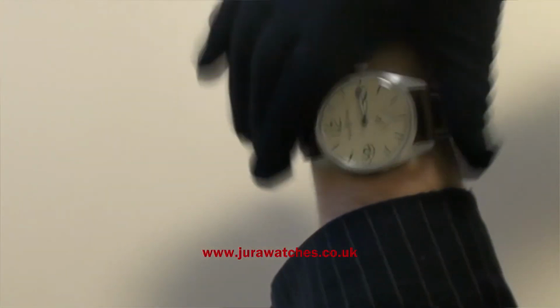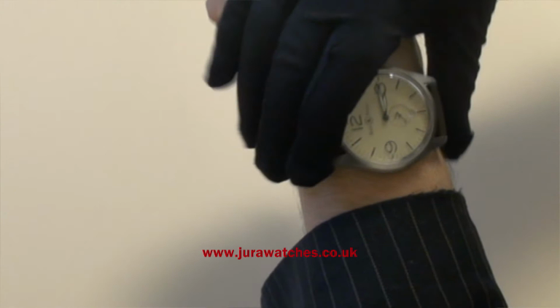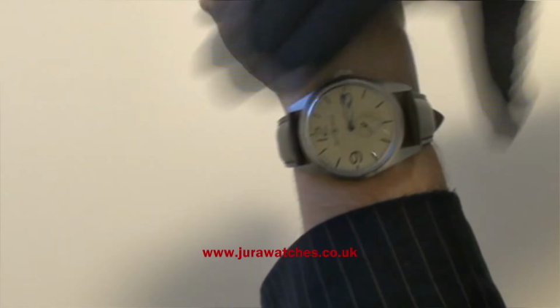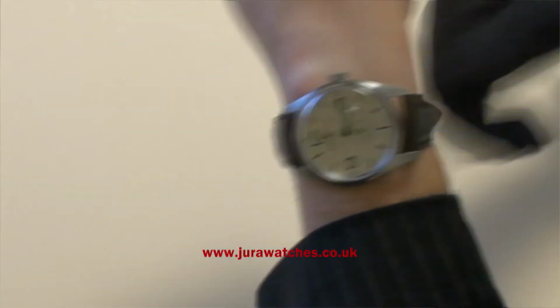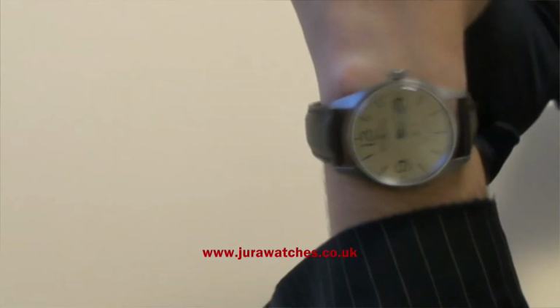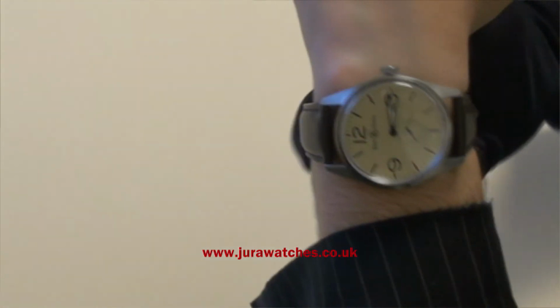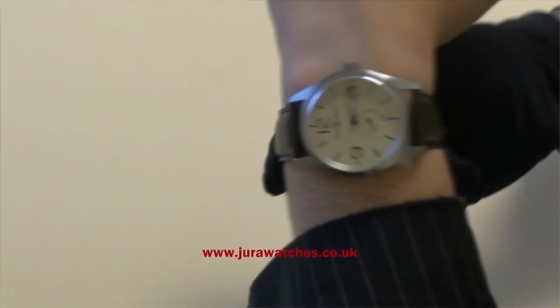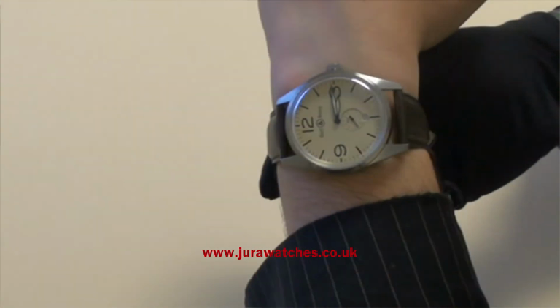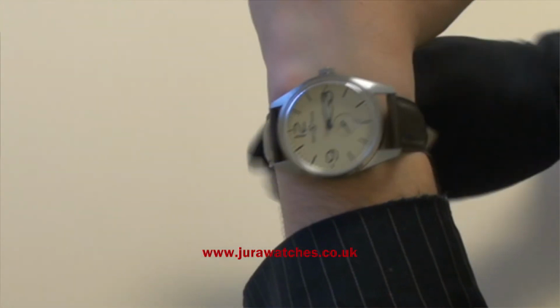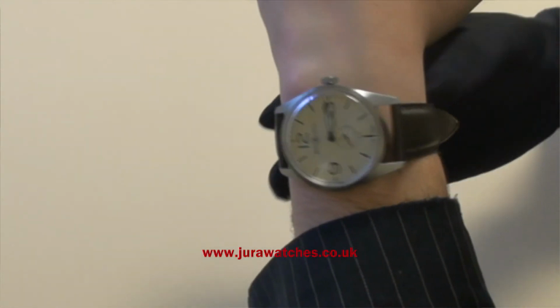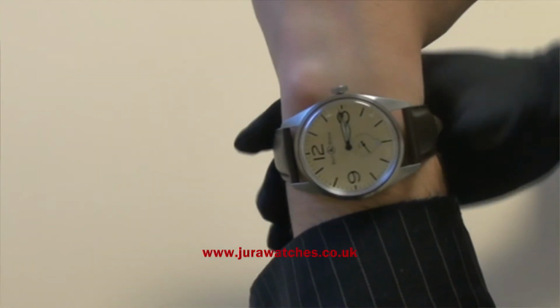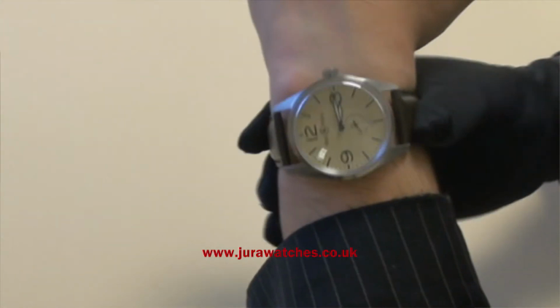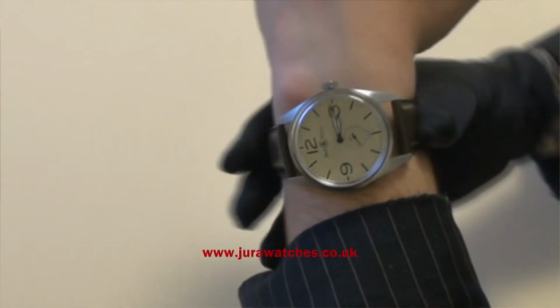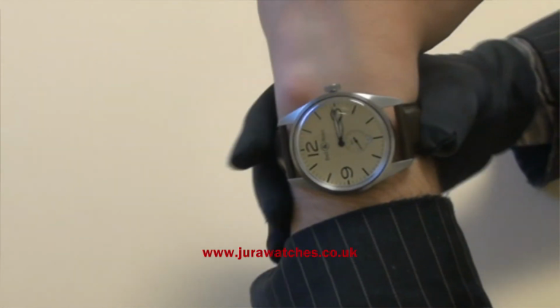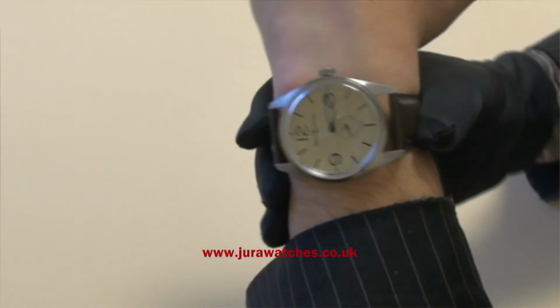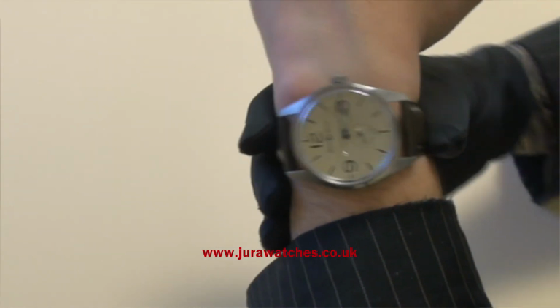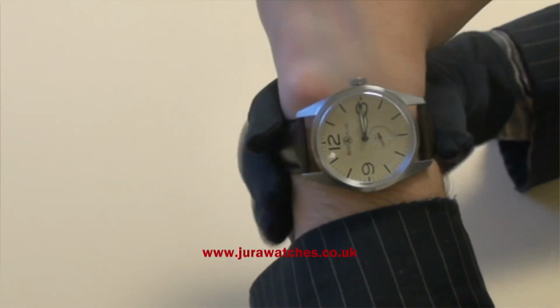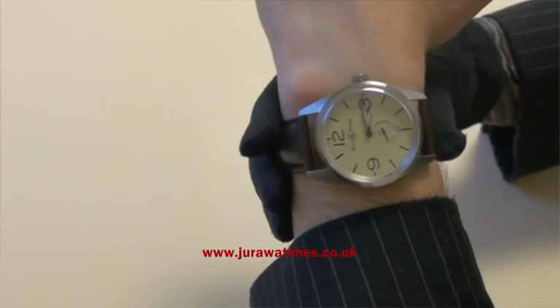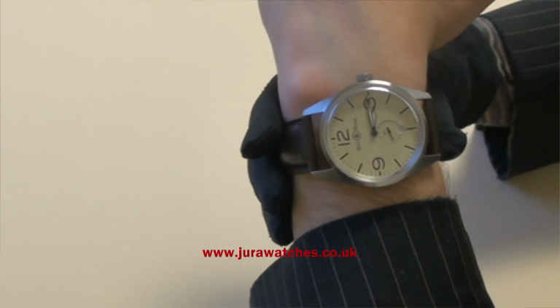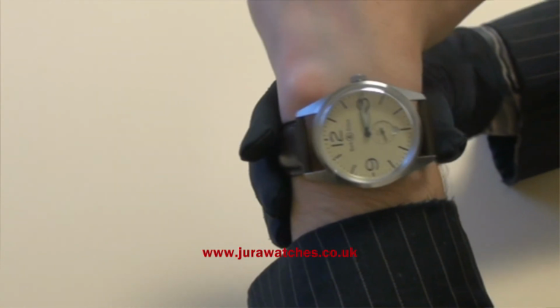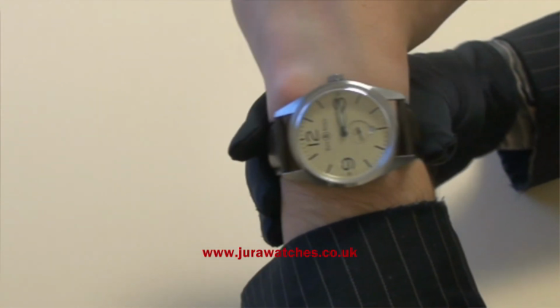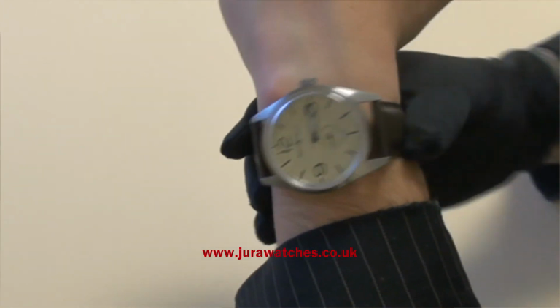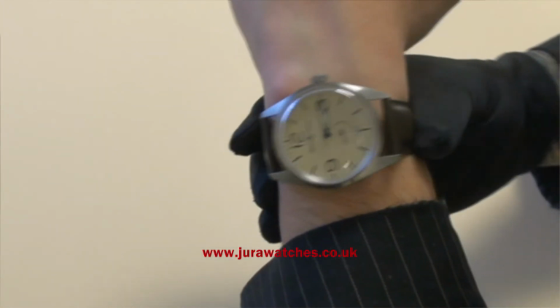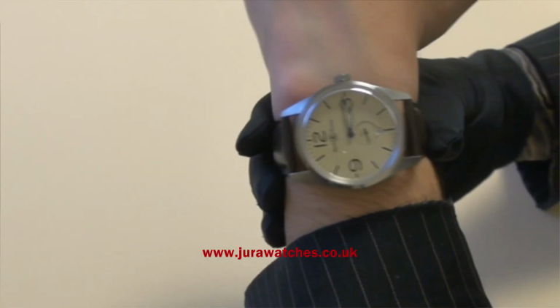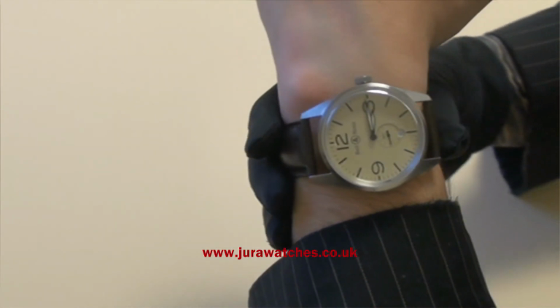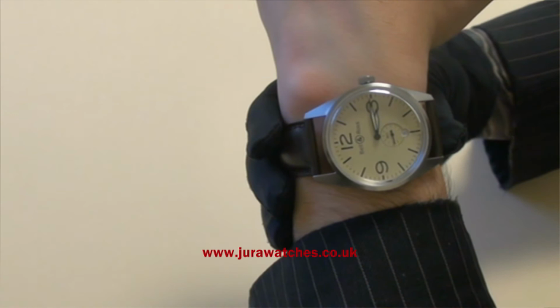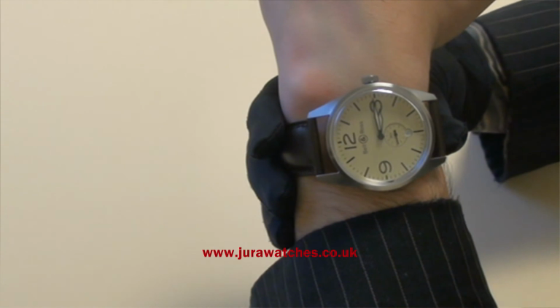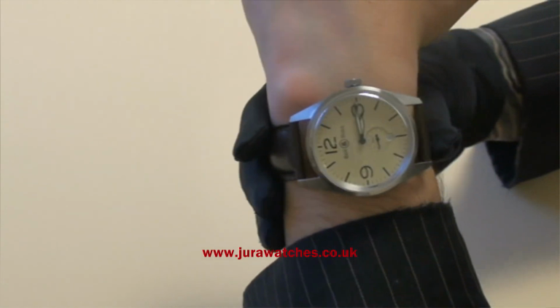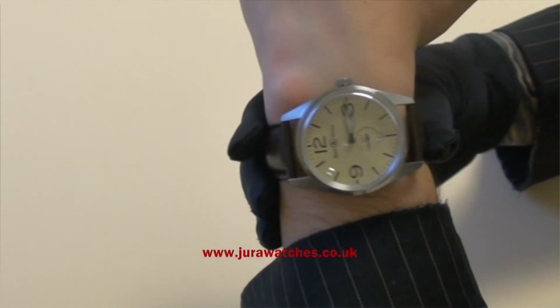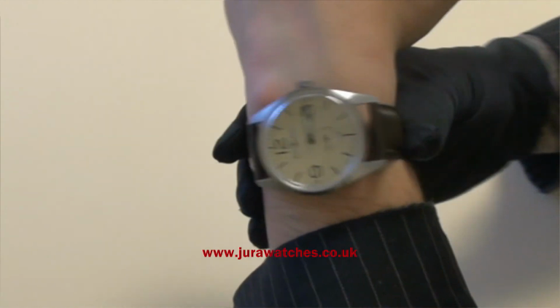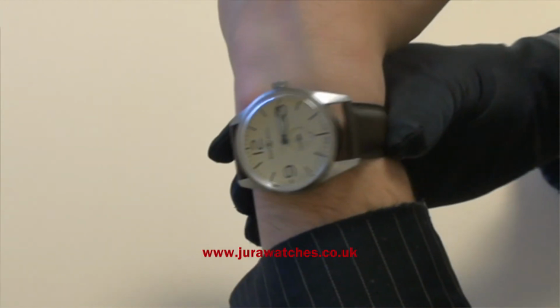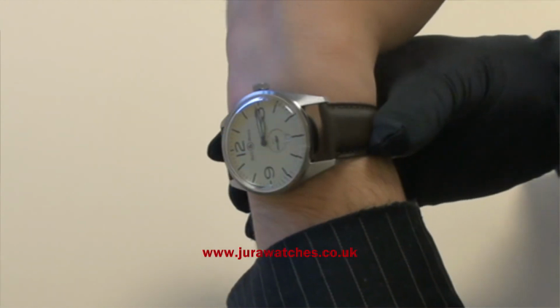So there we have it — the Bellaros Vintage 123 Vobrim beige and black, retailing for £1,500.